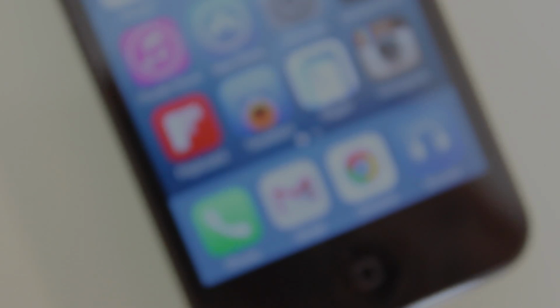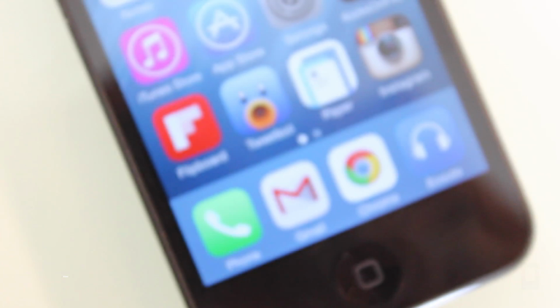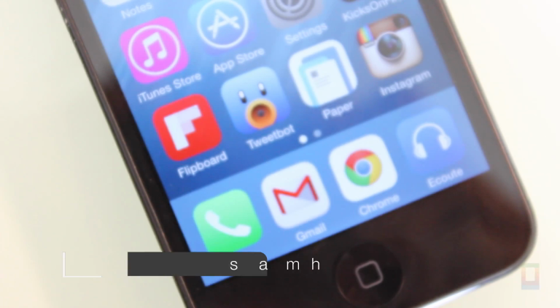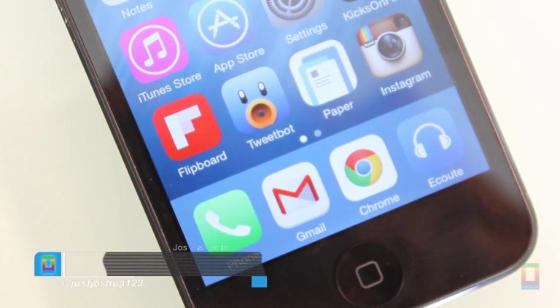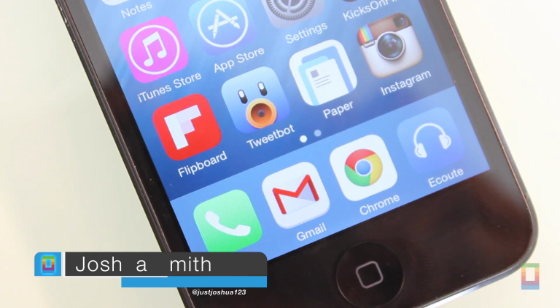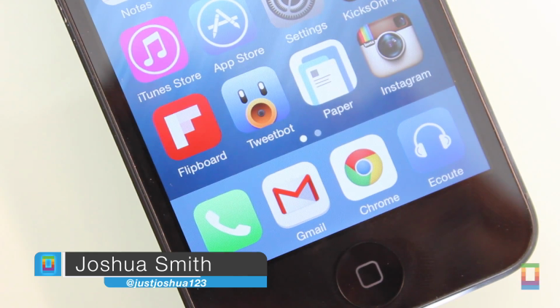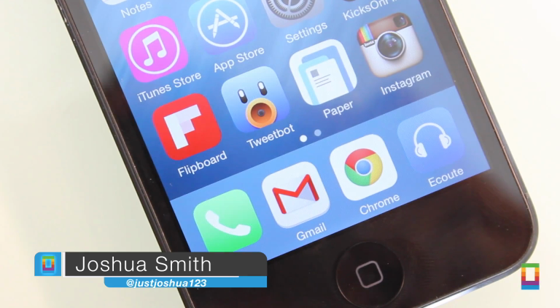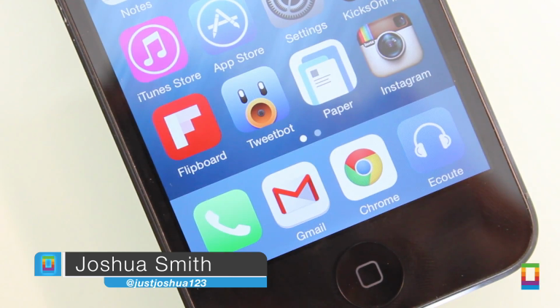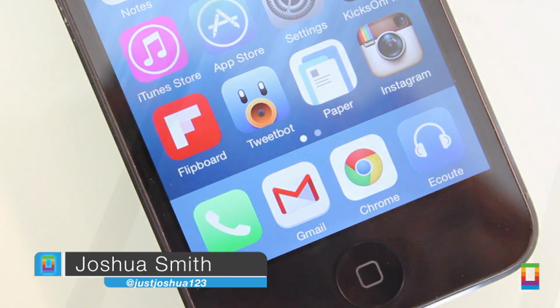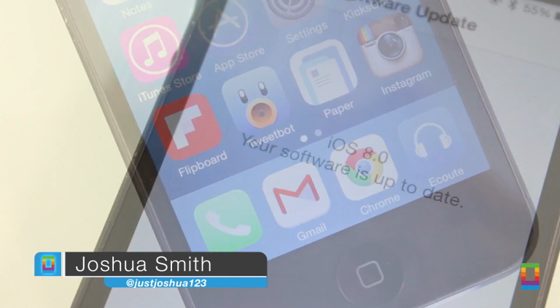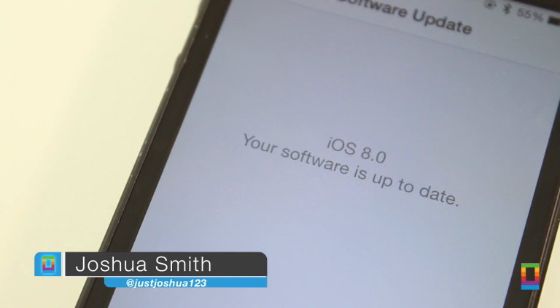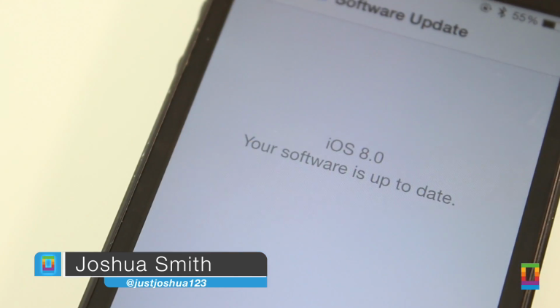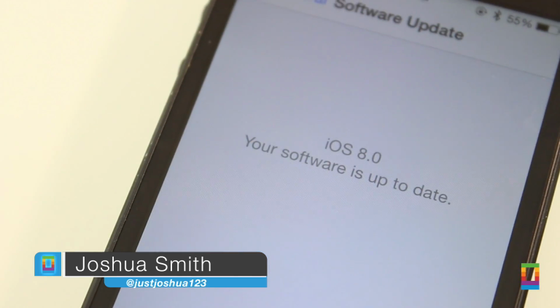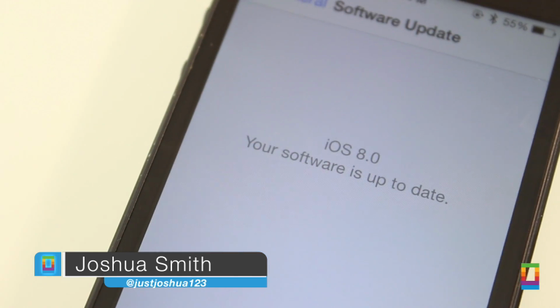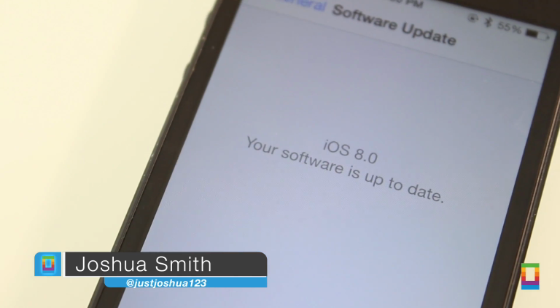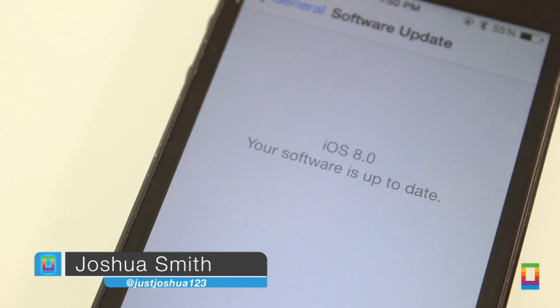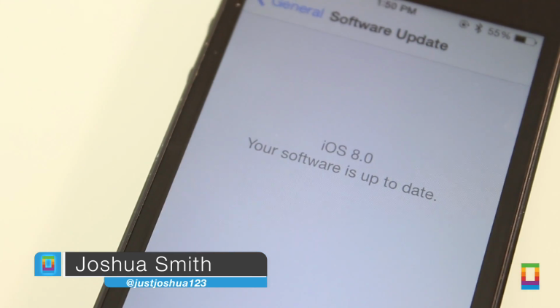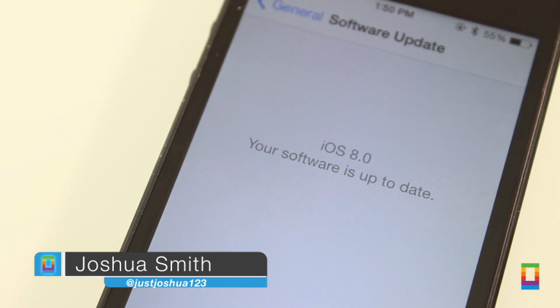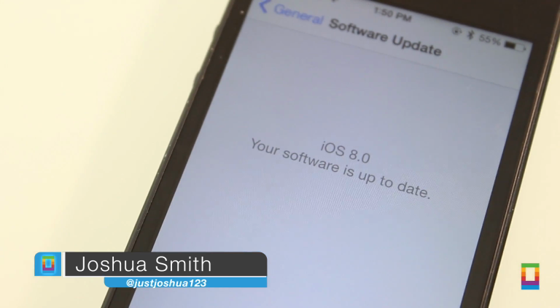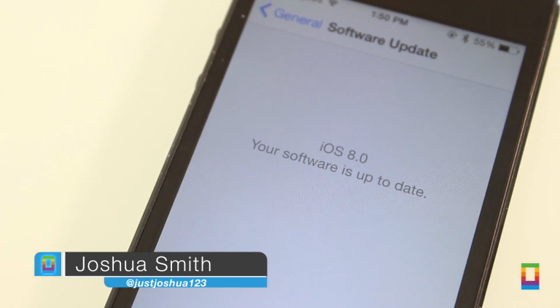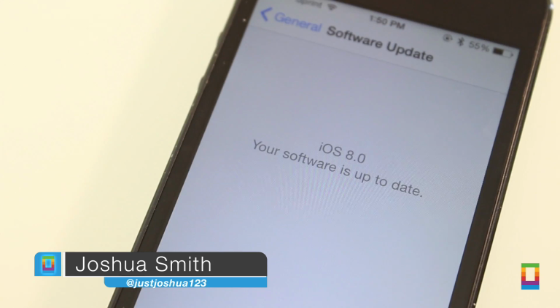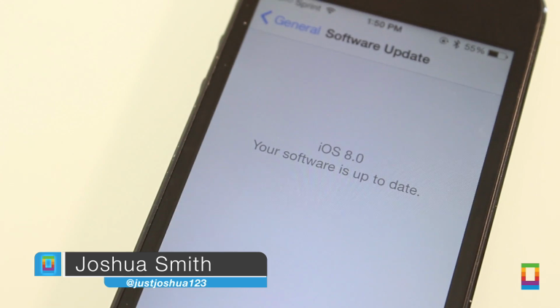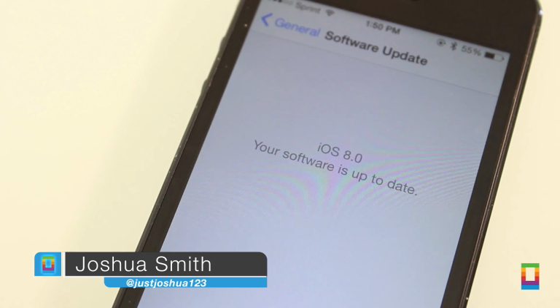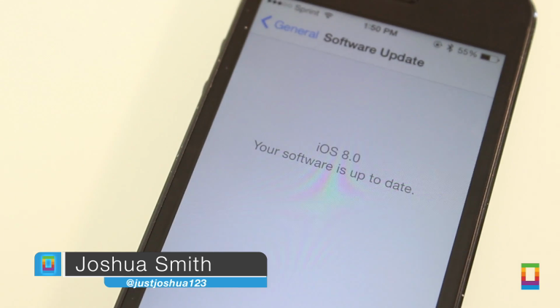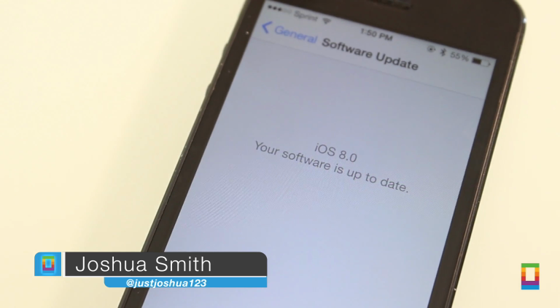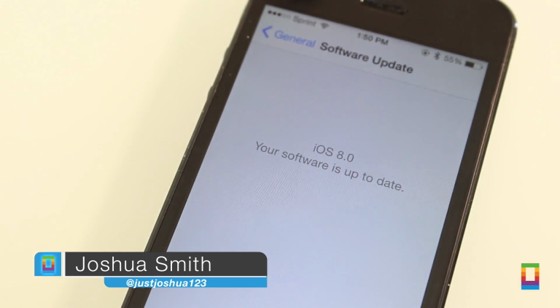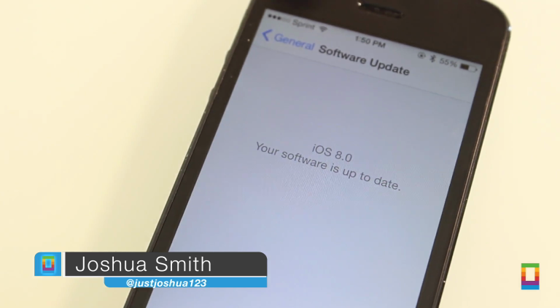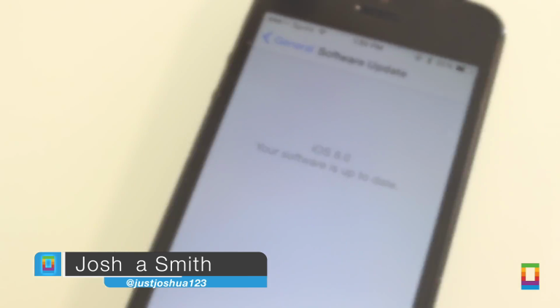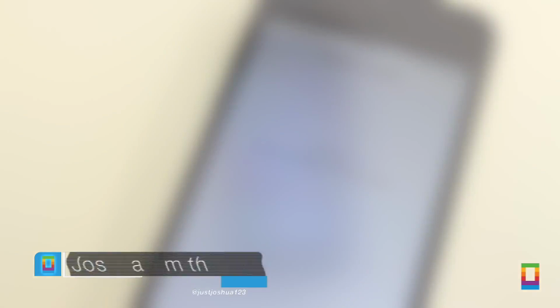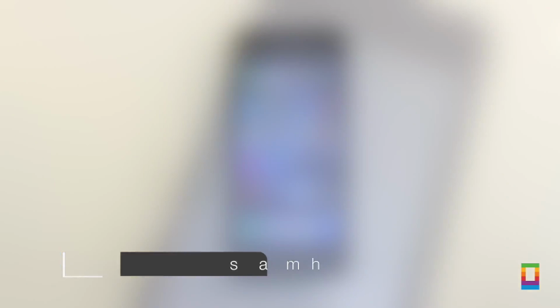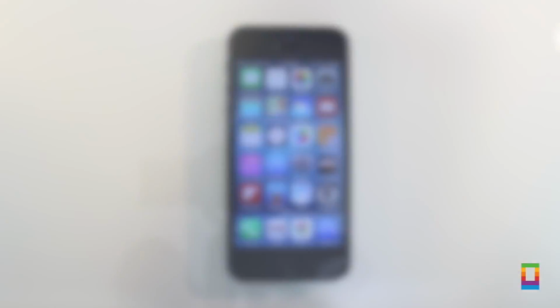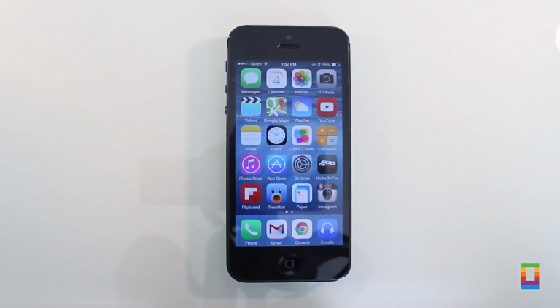As the final form of iOS 8 nears, developers have recently received a look at new changes to the software in Beta 5.